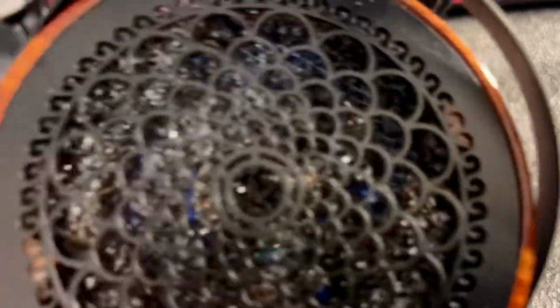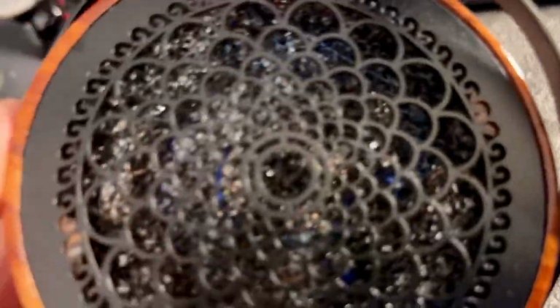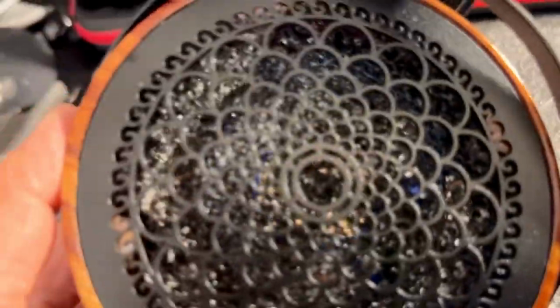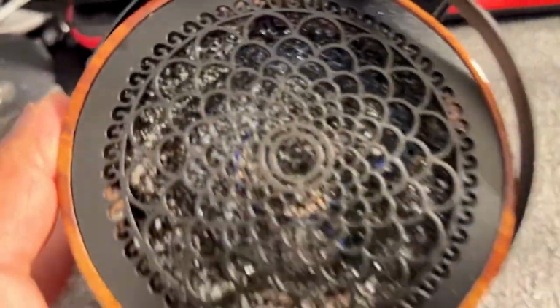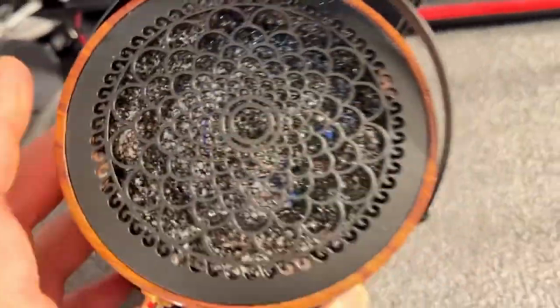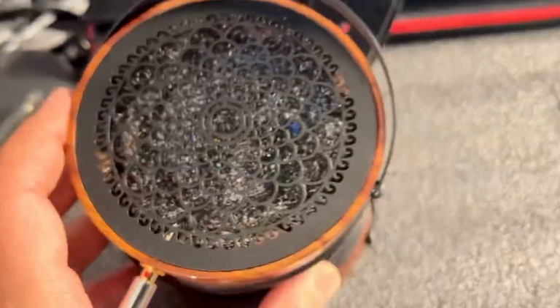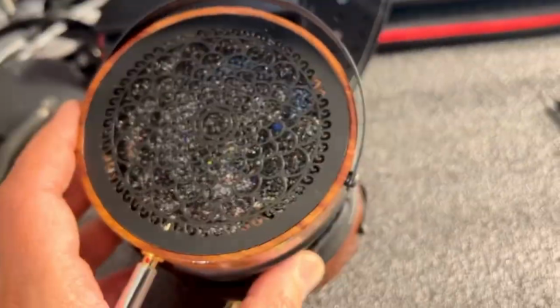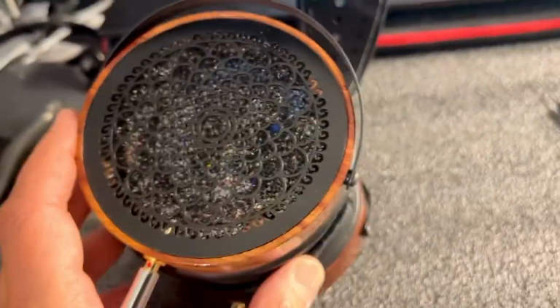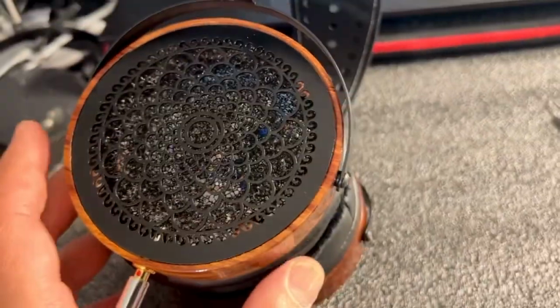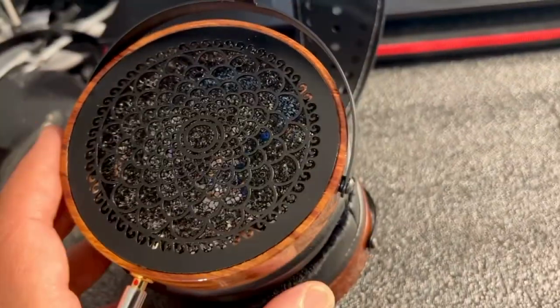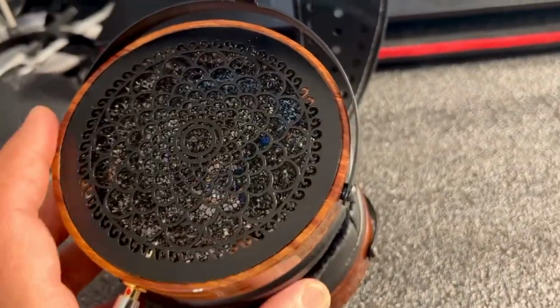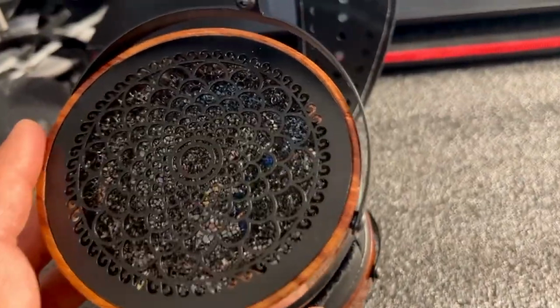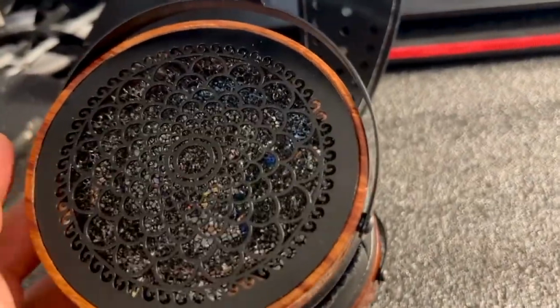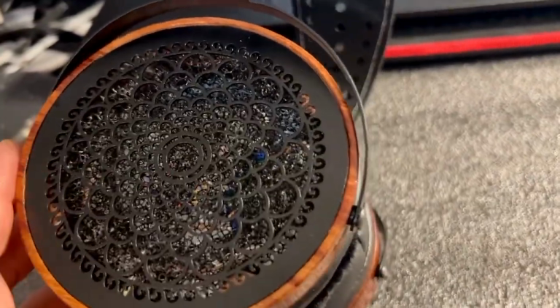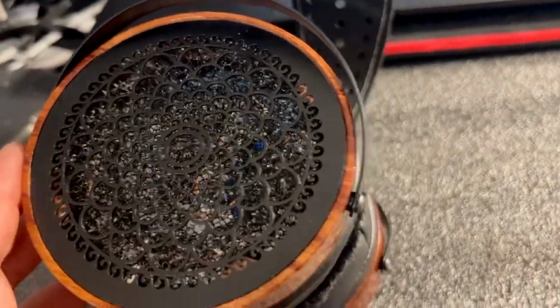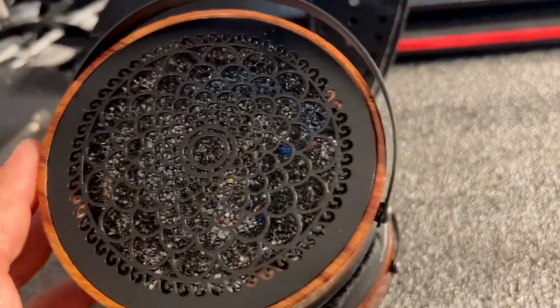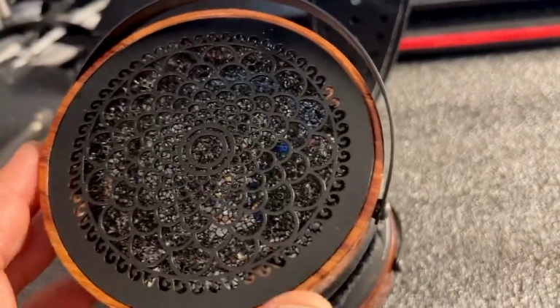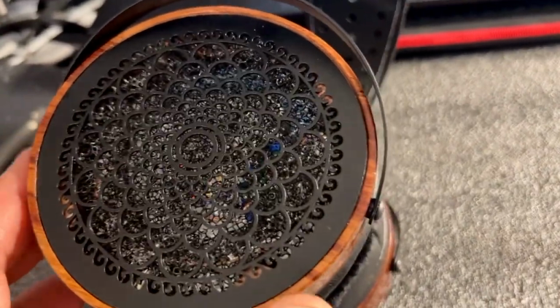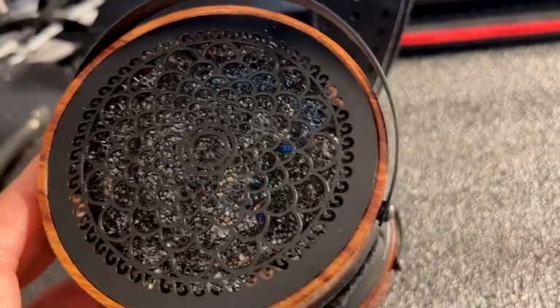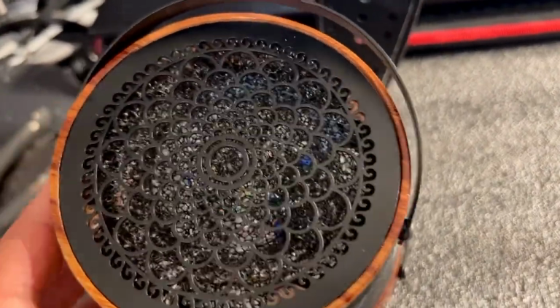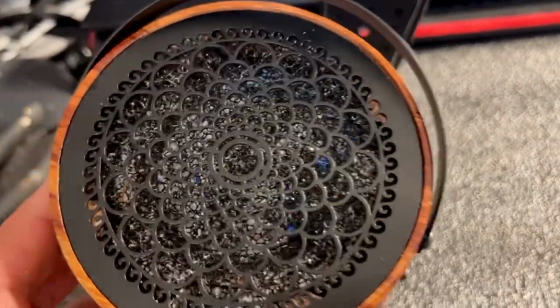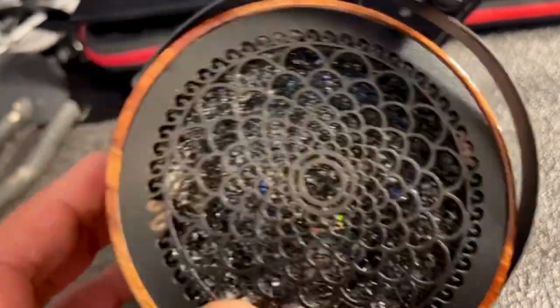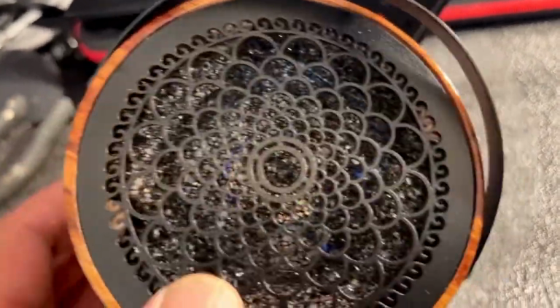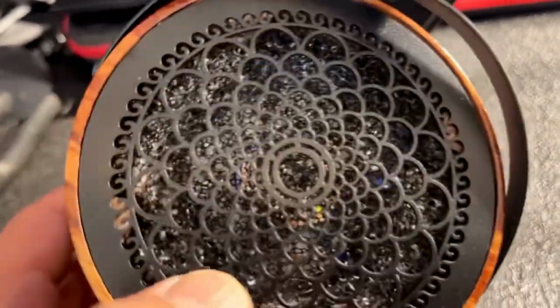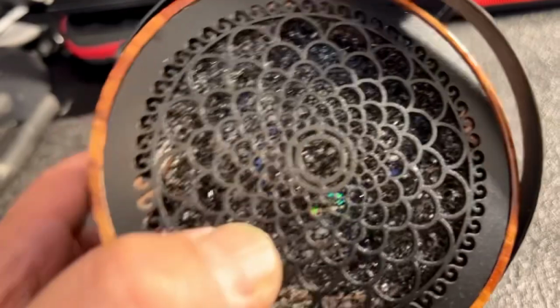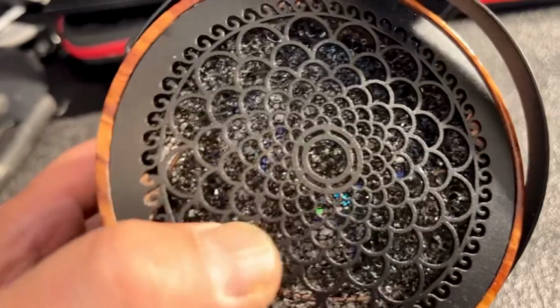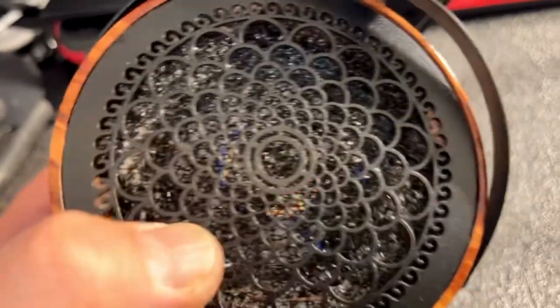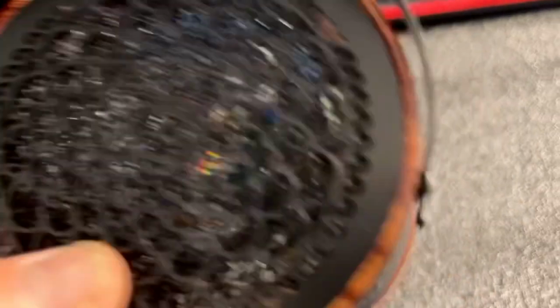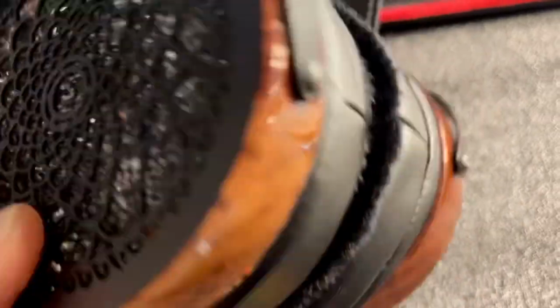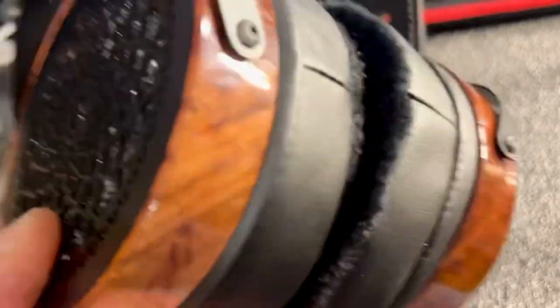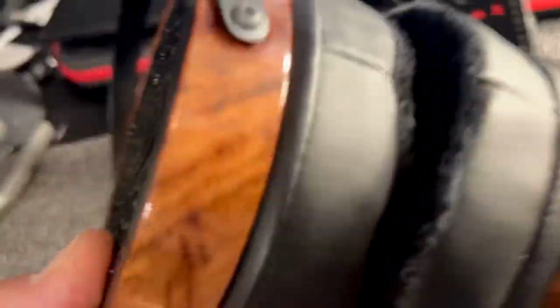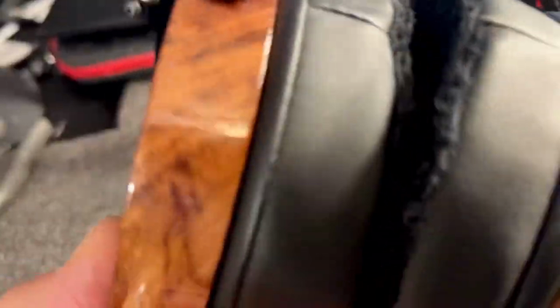These are the beryllium drivers and they were hand matched. Sometimes it could take me three days to do a hand matching.